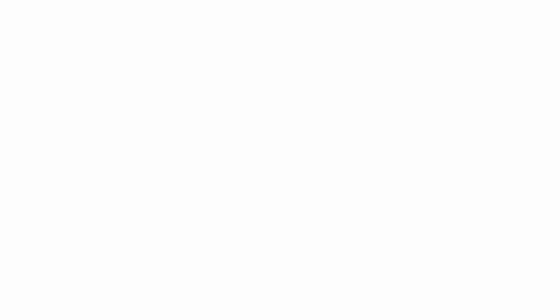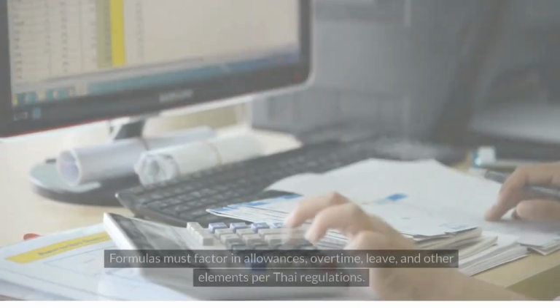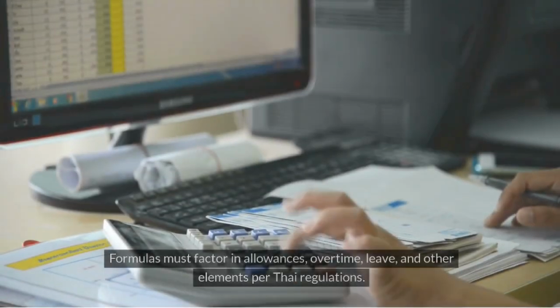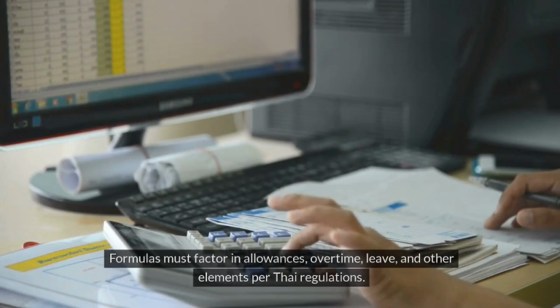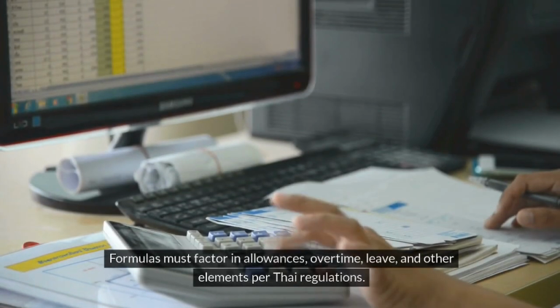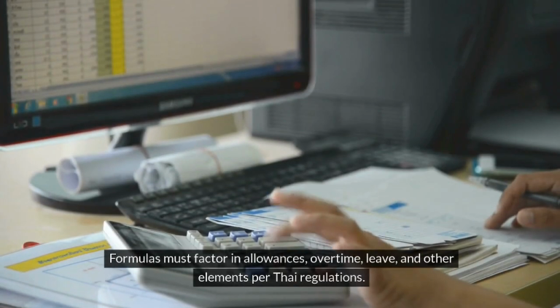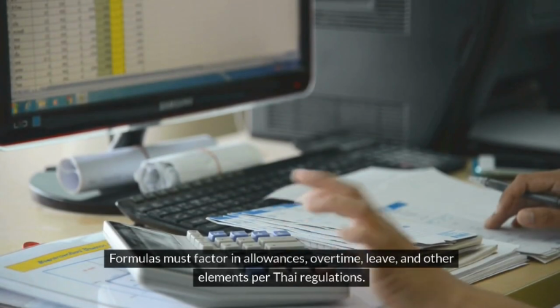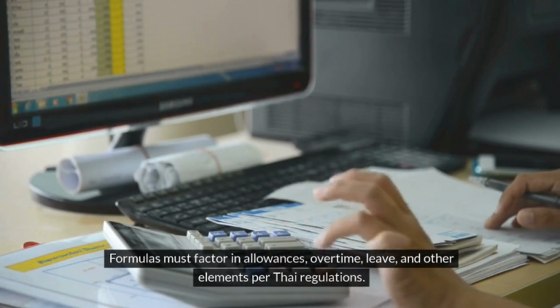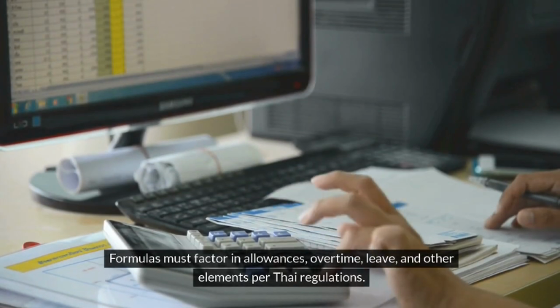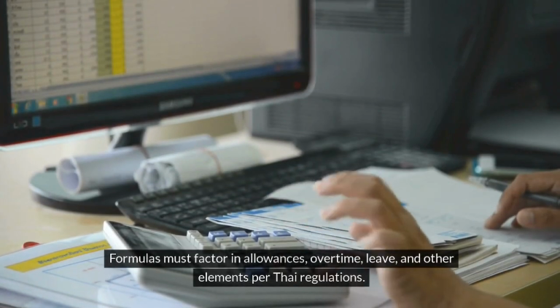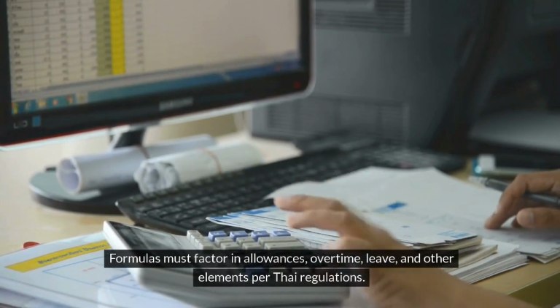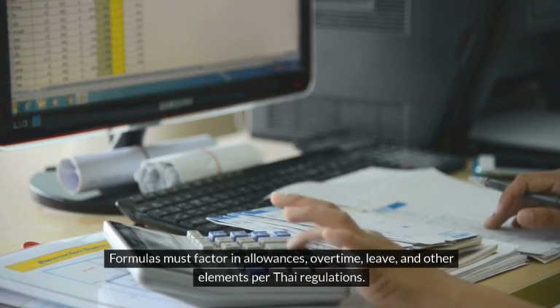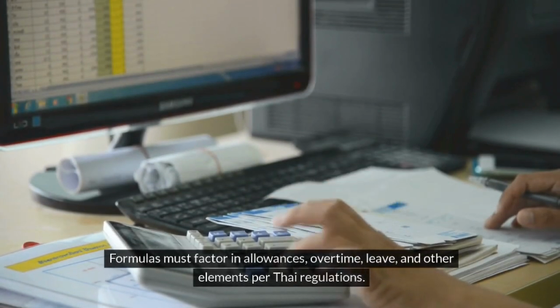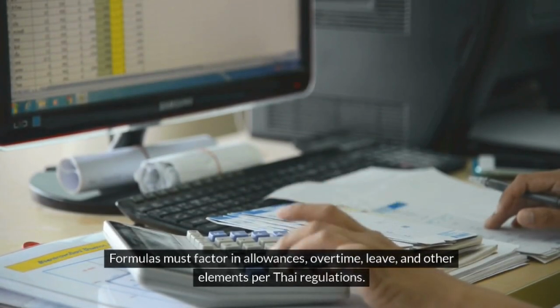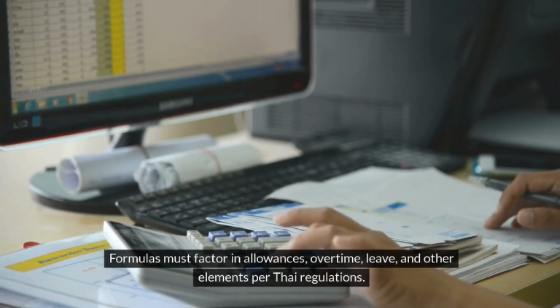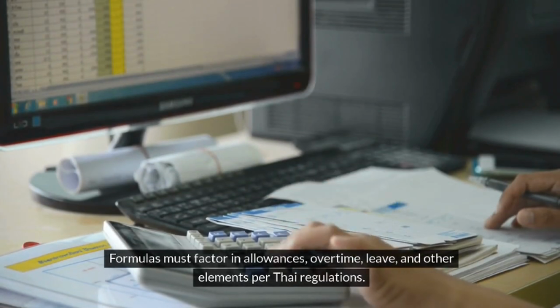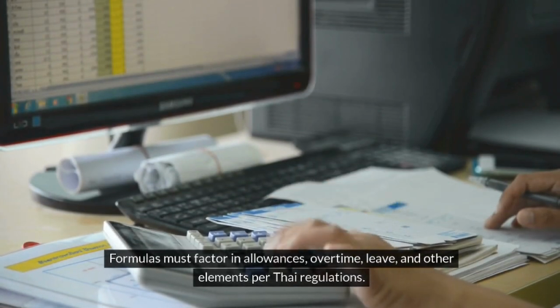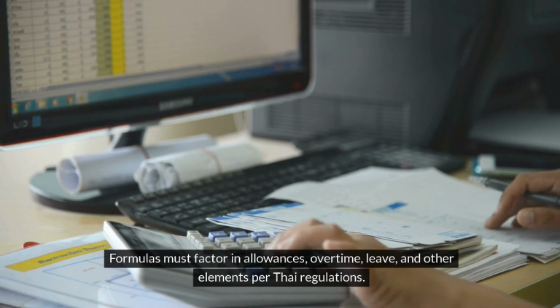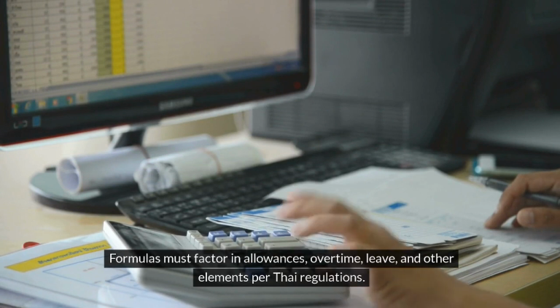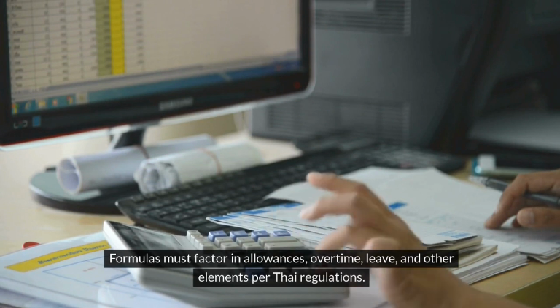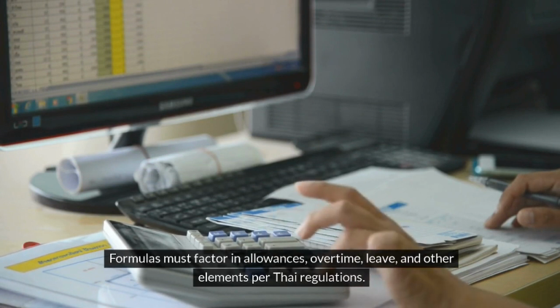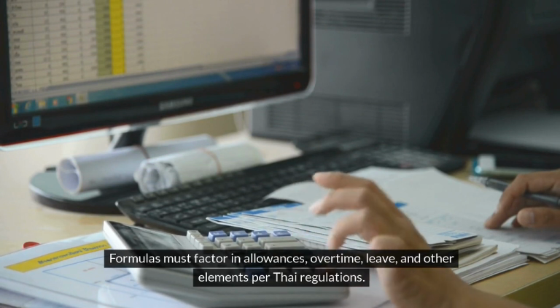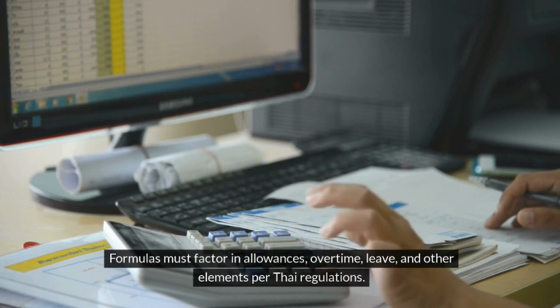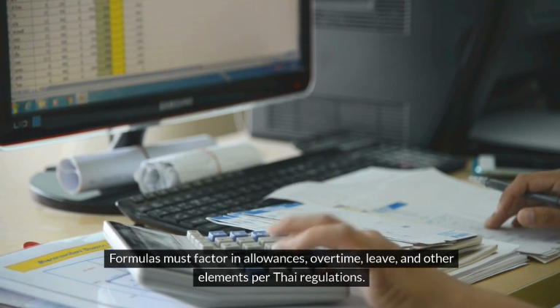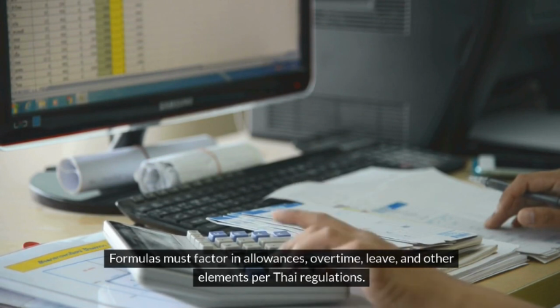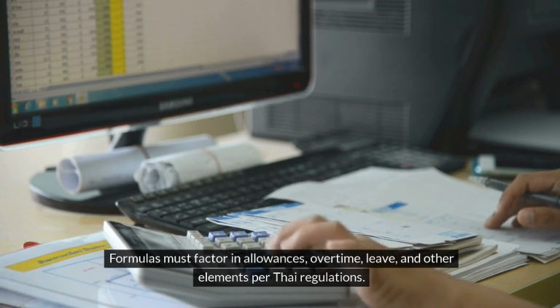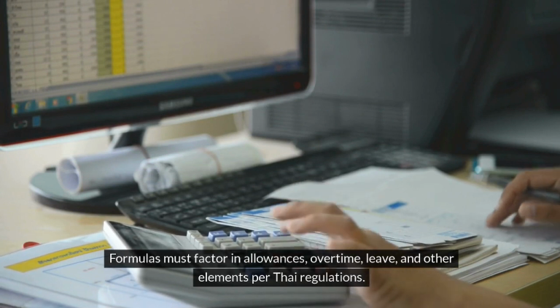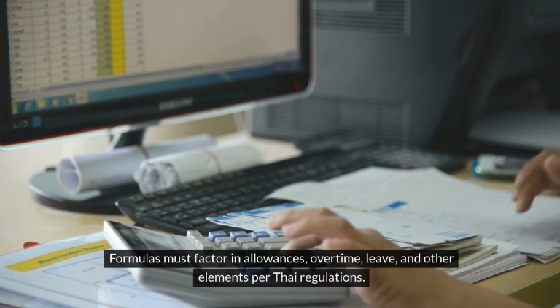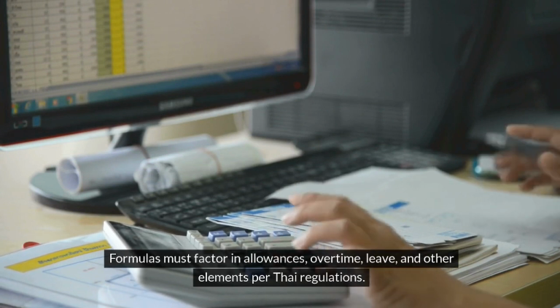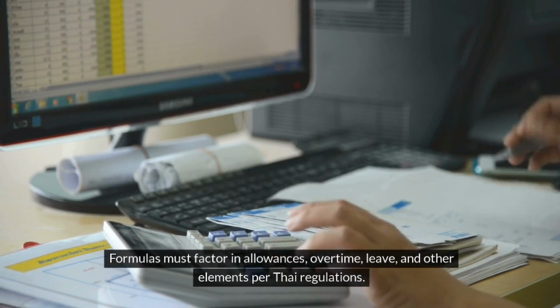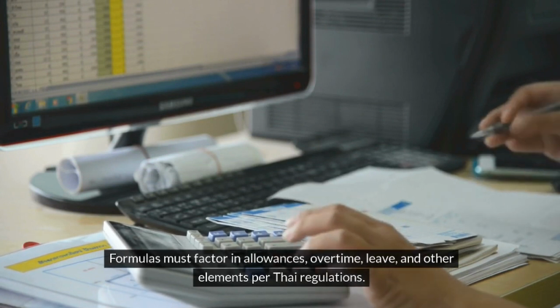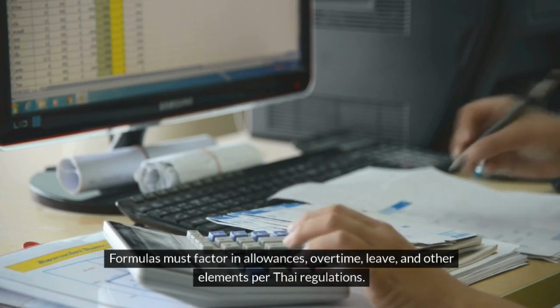Formulas must factor in allowances, overtime, leave, and other elements per Thai regulations.